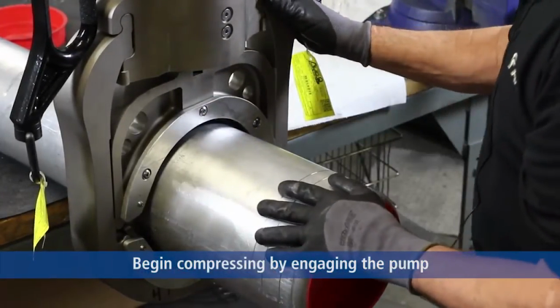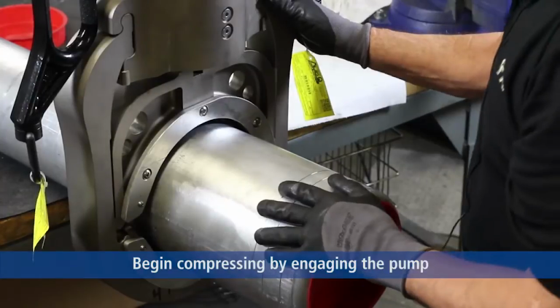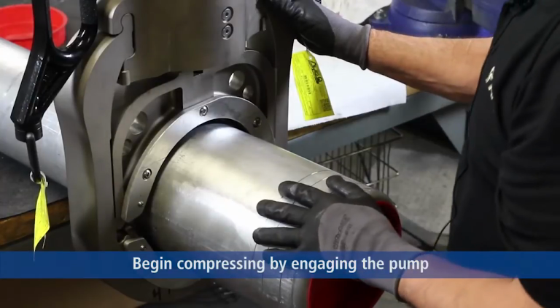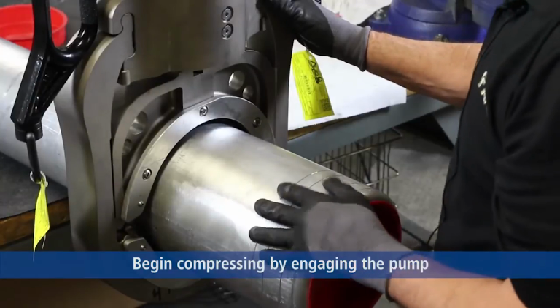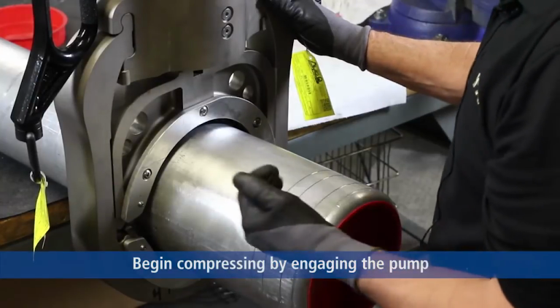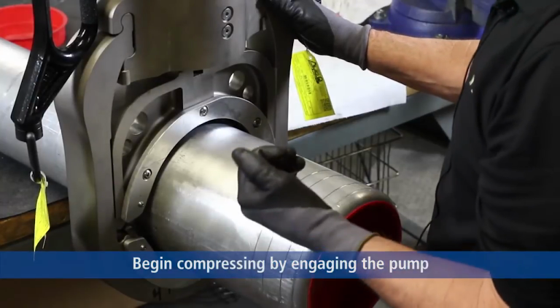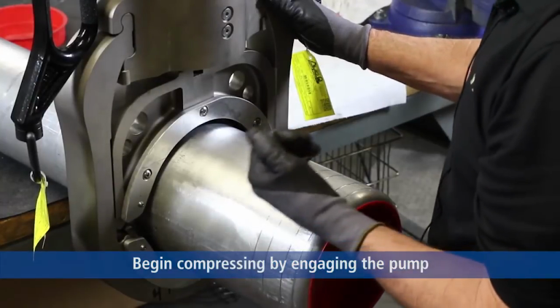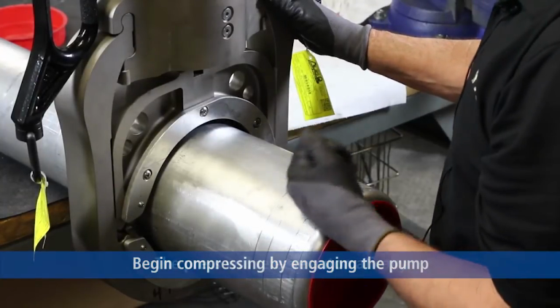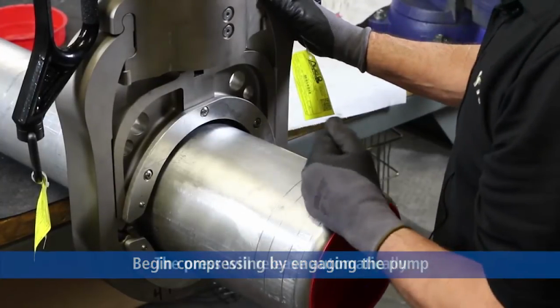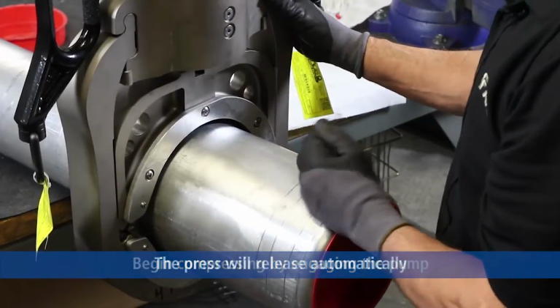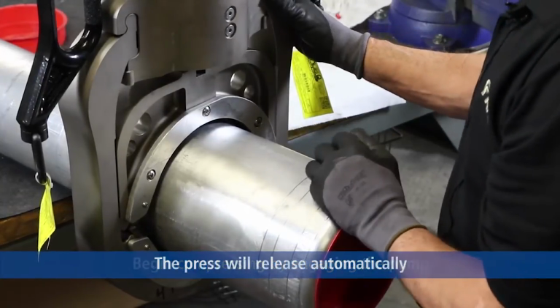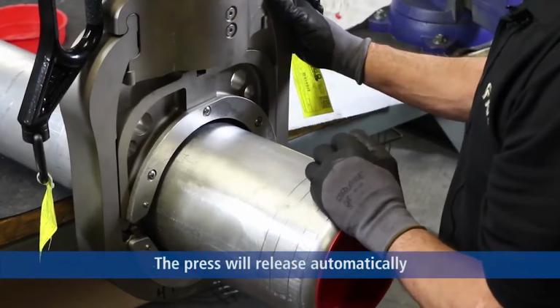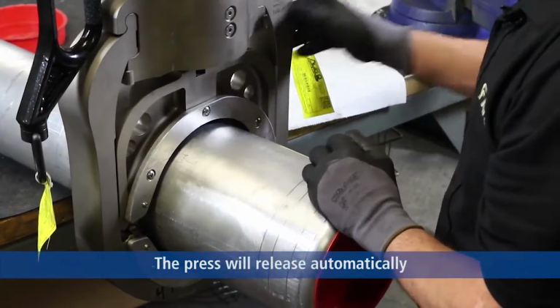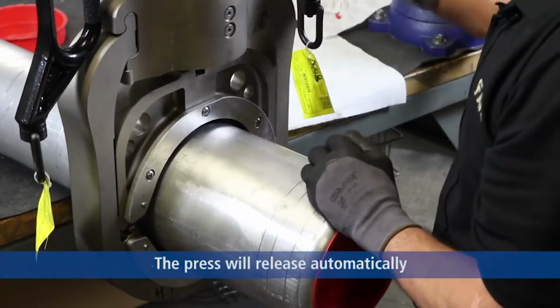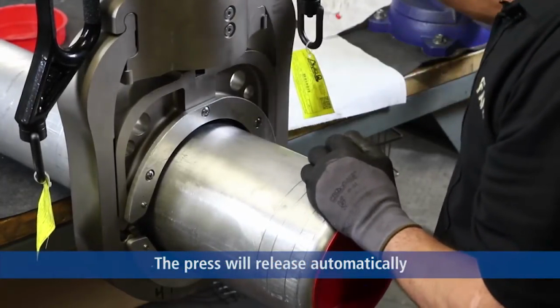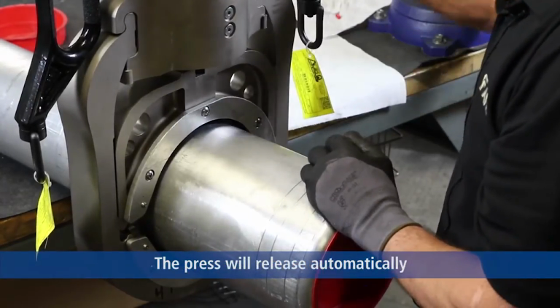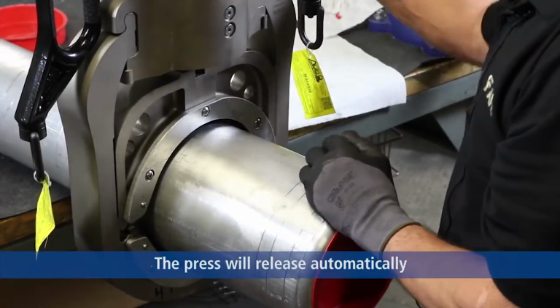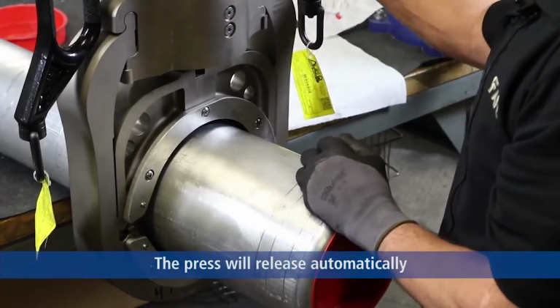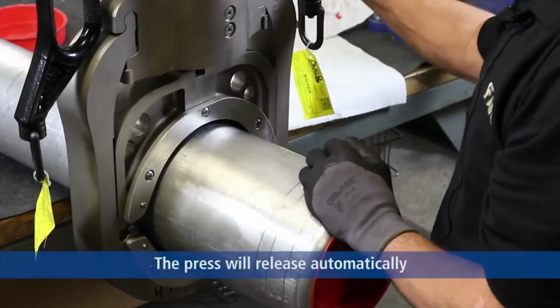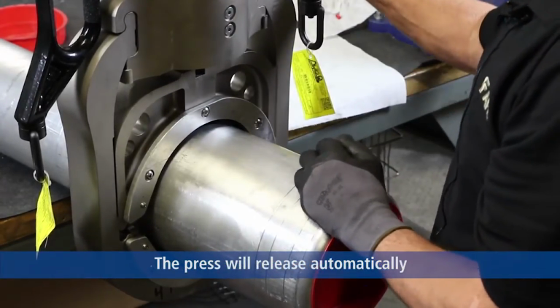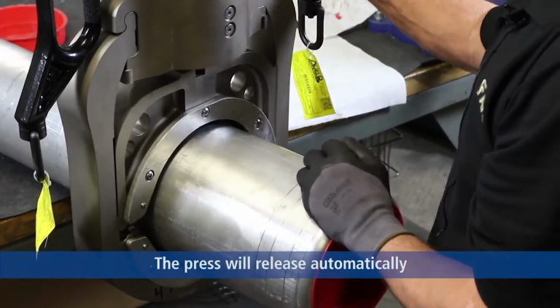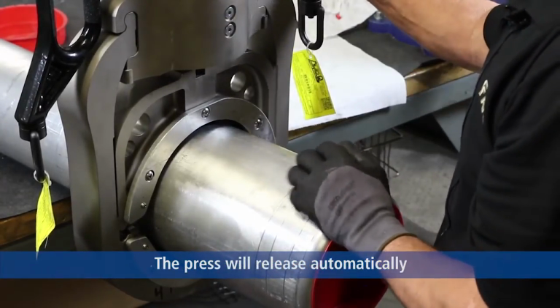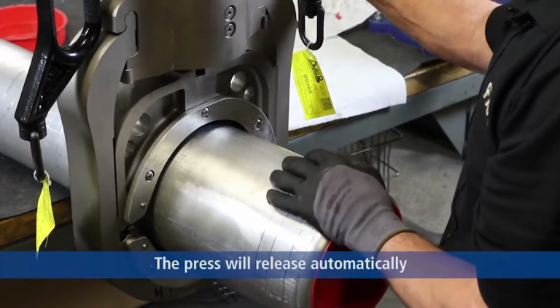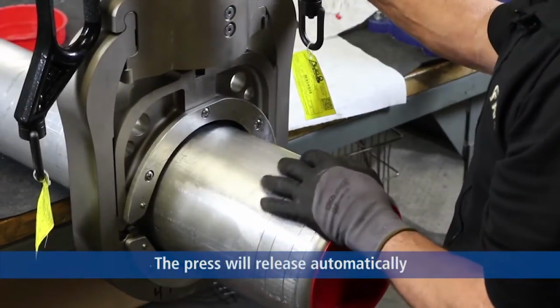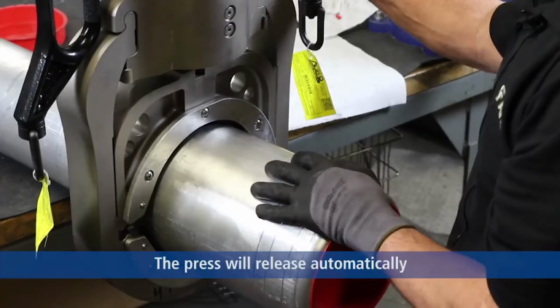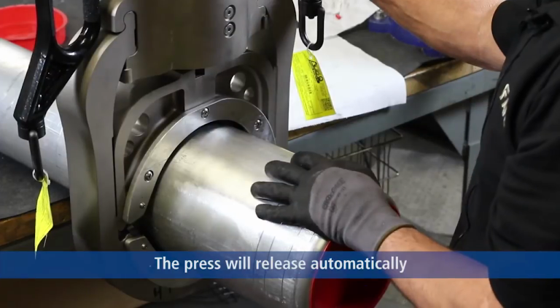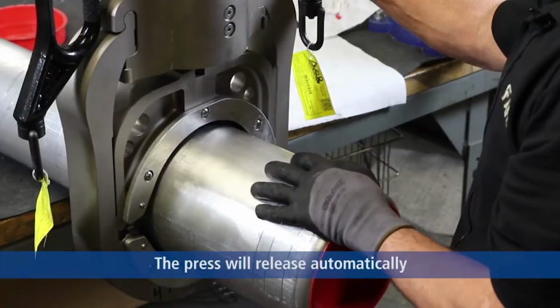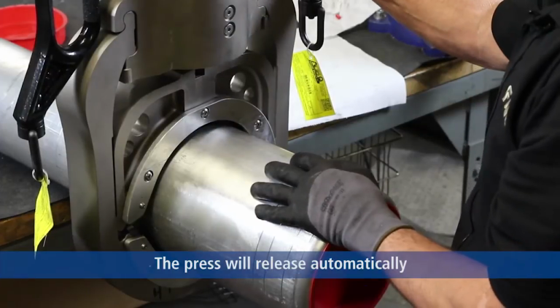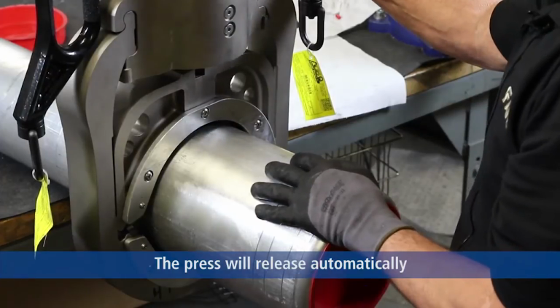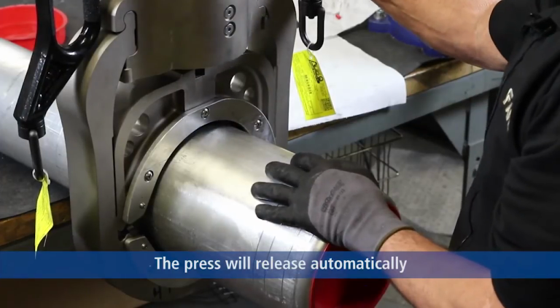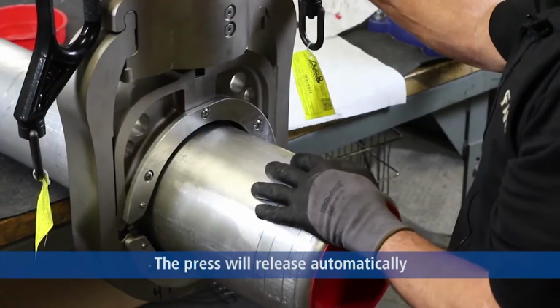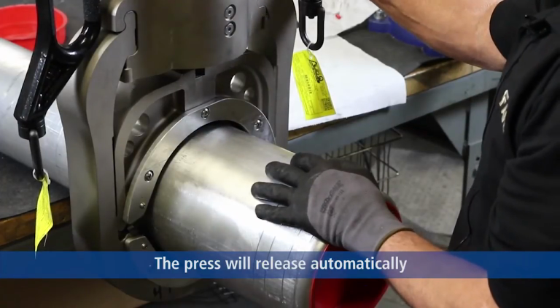Using the peanut pump, it will kick into neutral at 10,000 PSI.